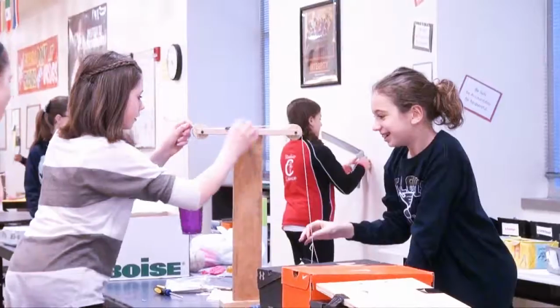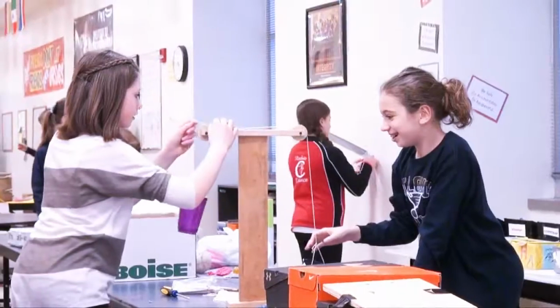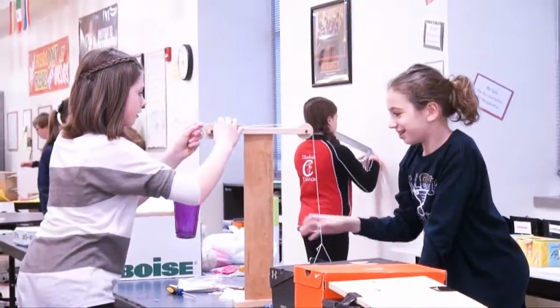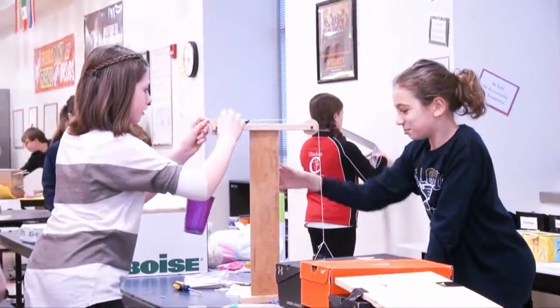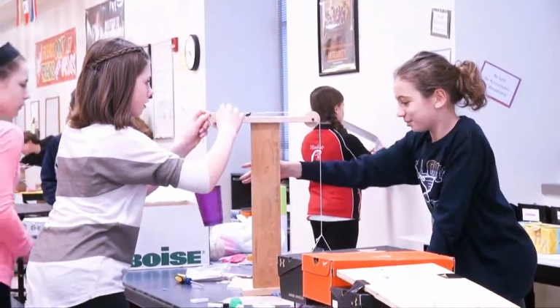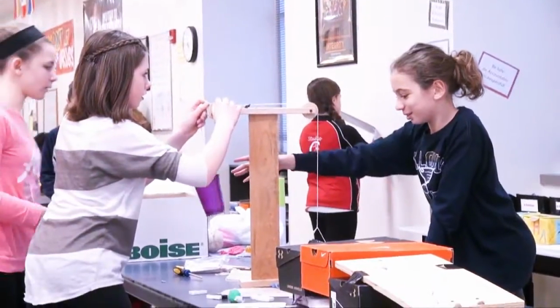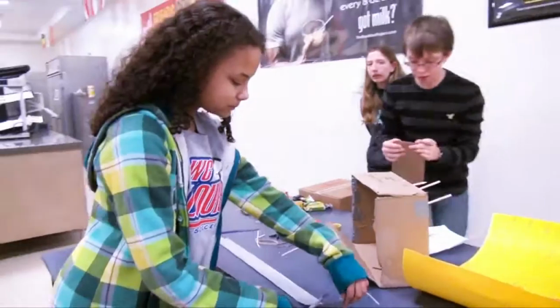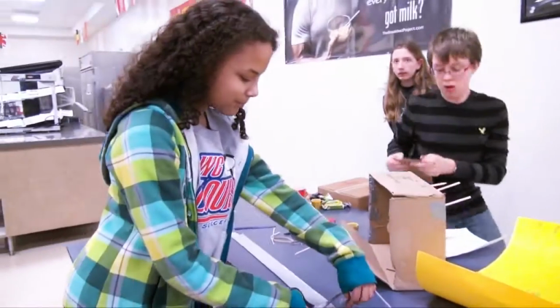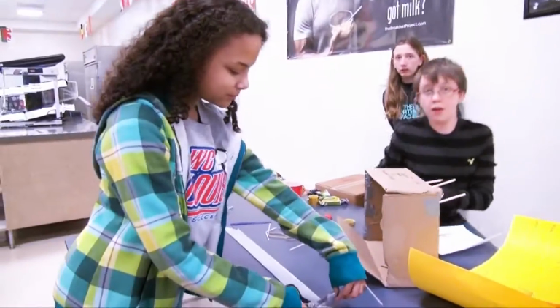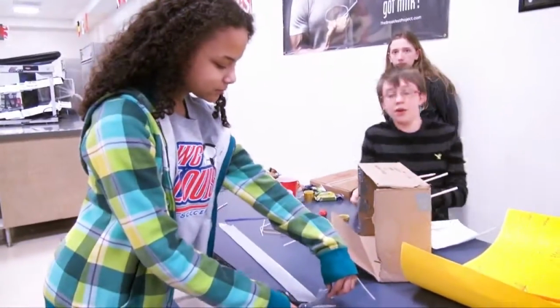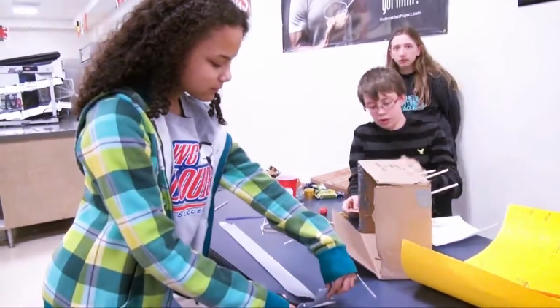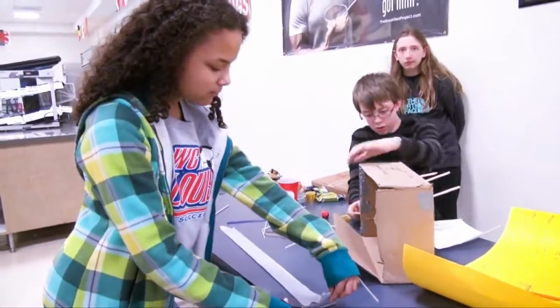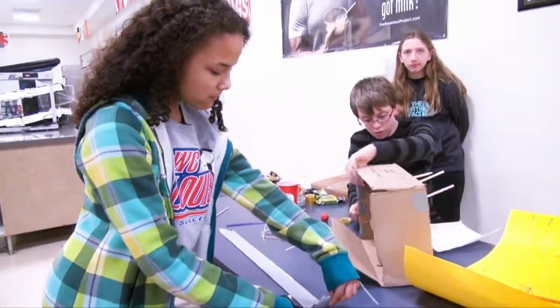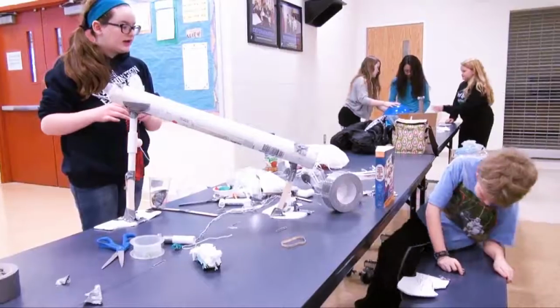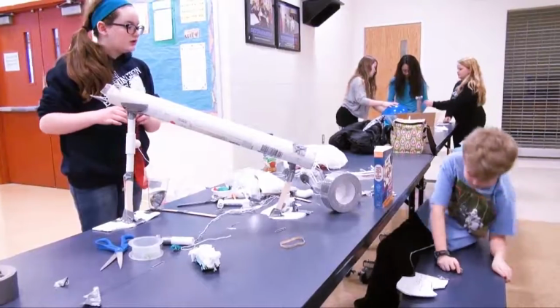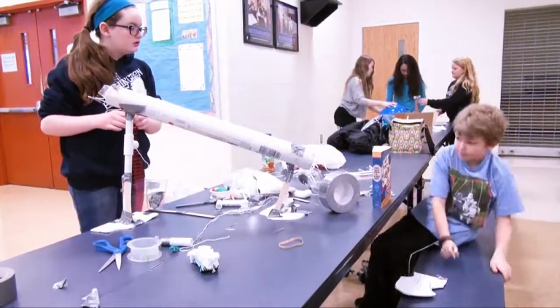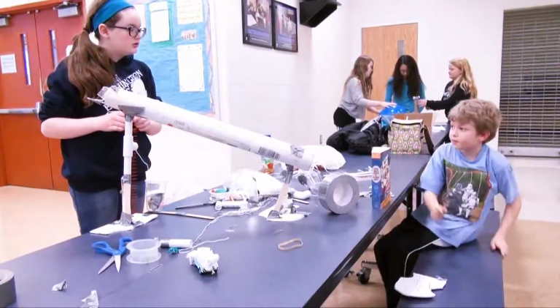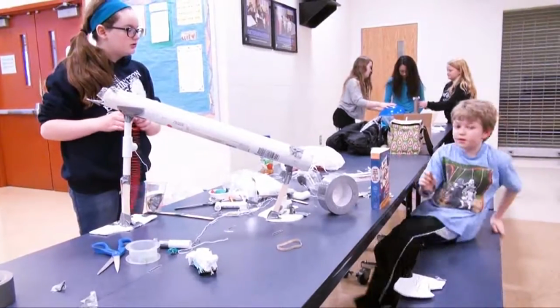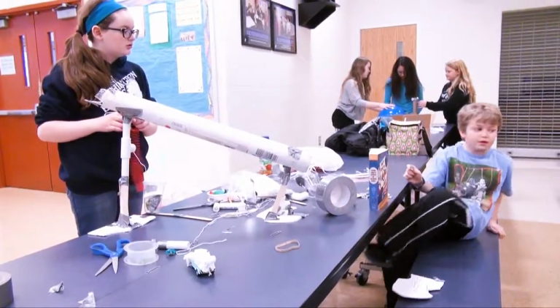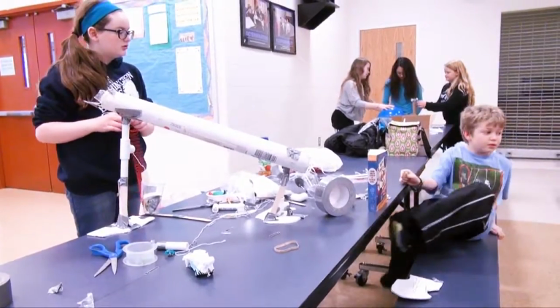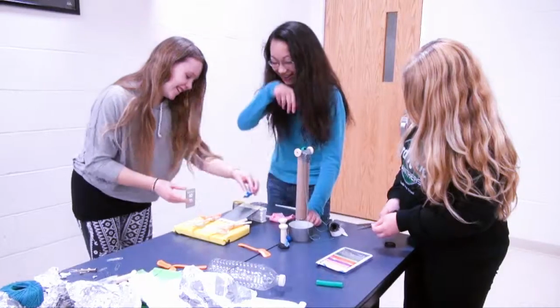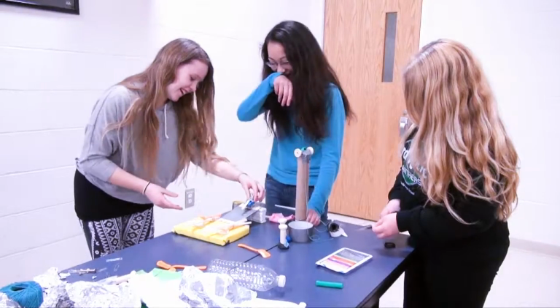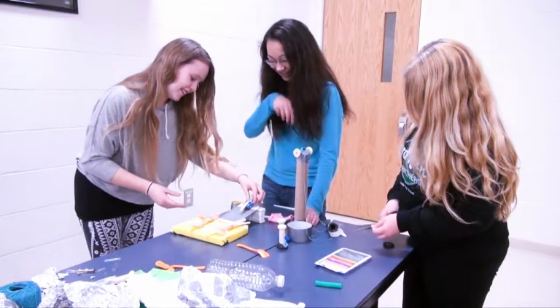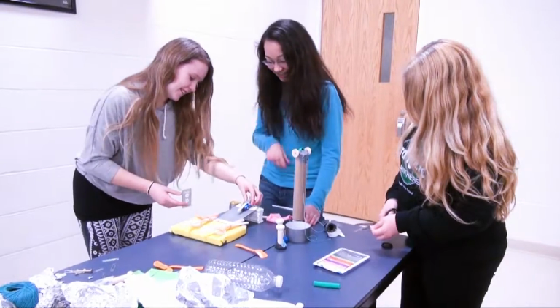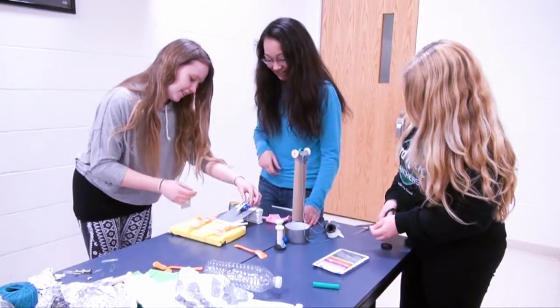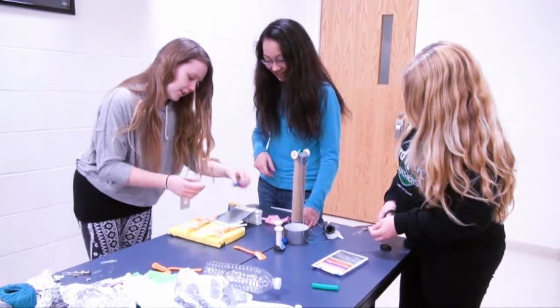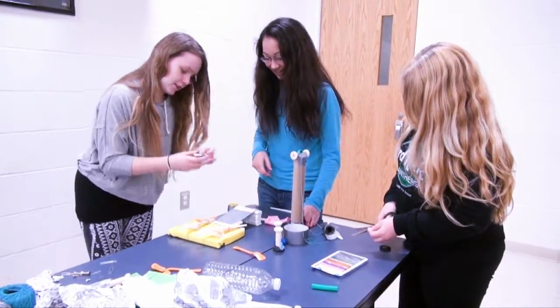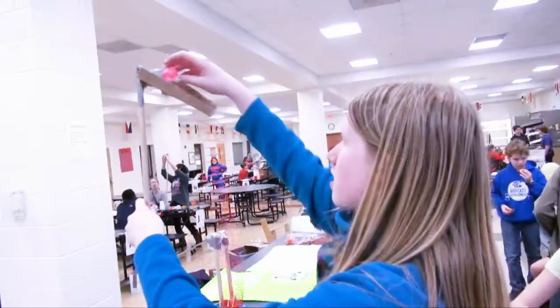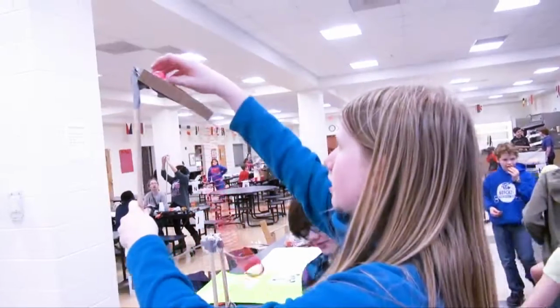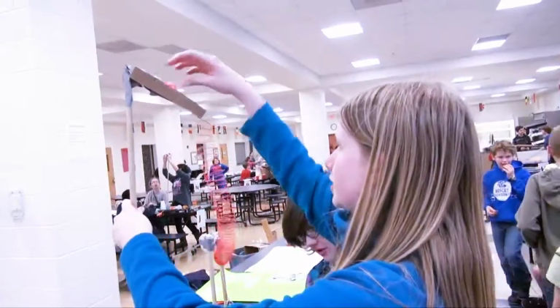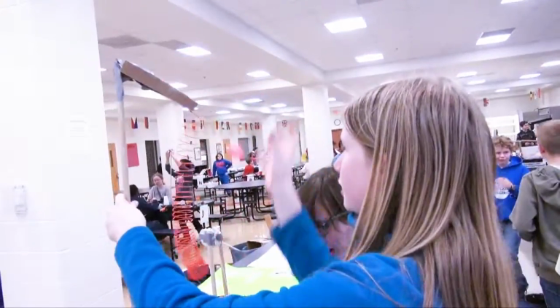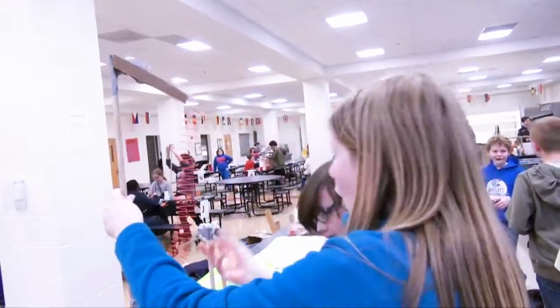So getting to have that confidence to make a presentation about something they've created from their own imagination, I think it's a really important life skill.